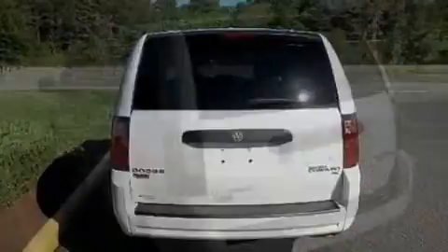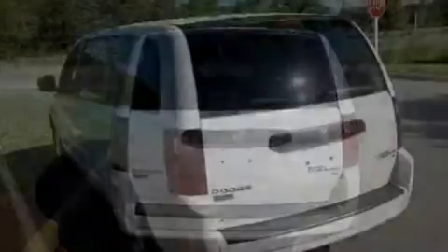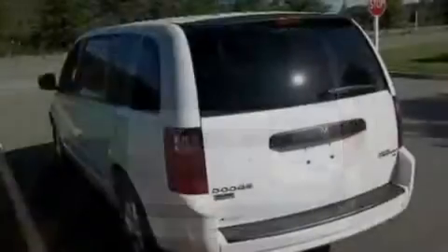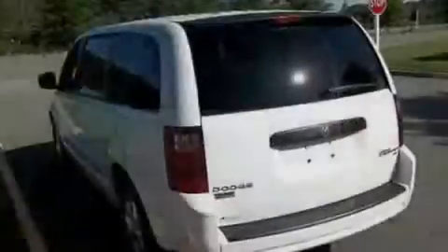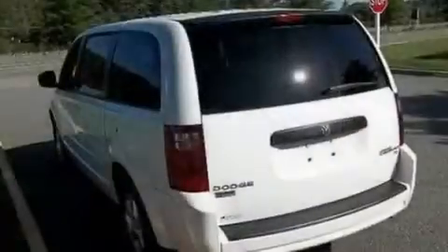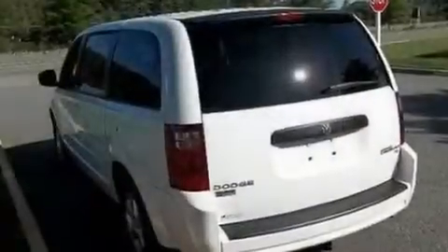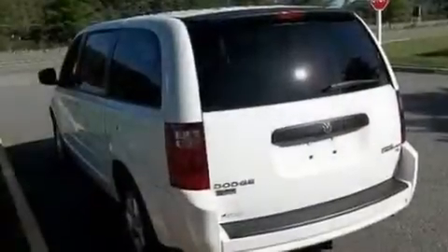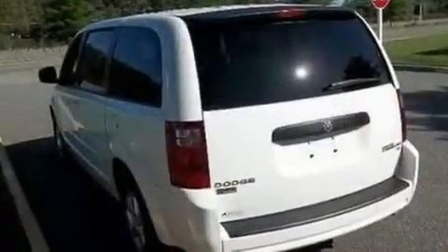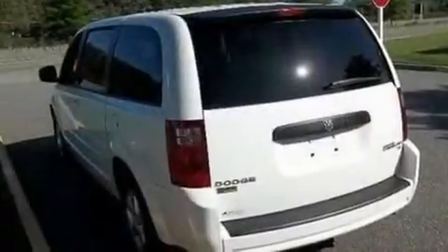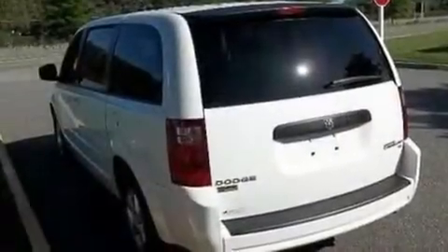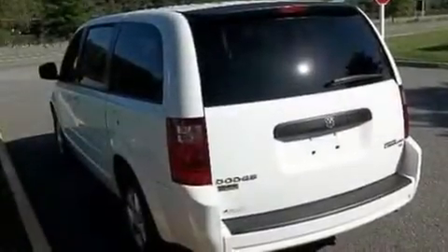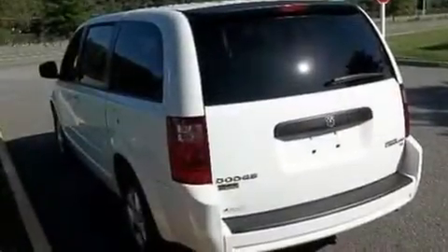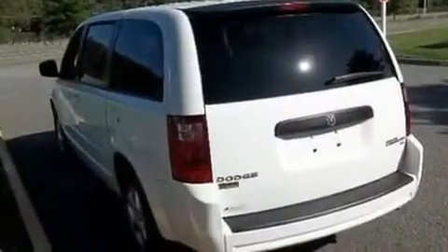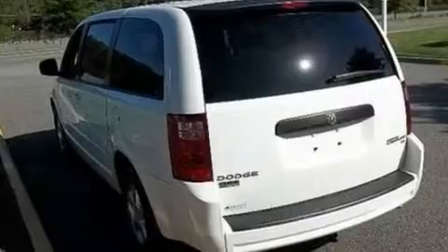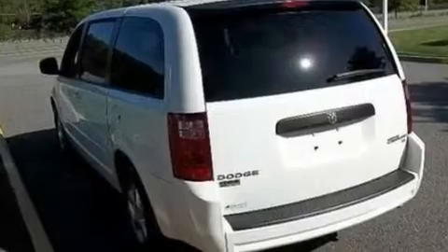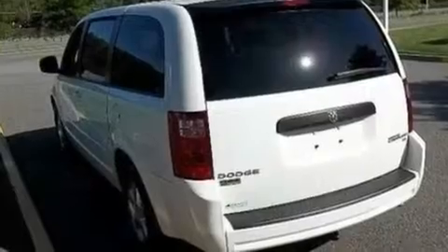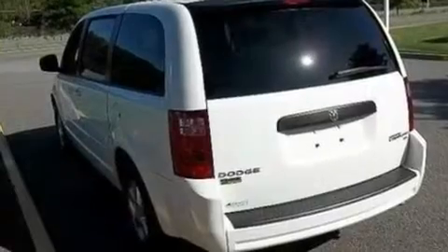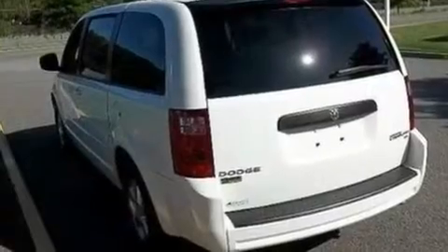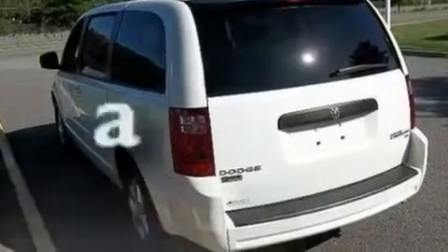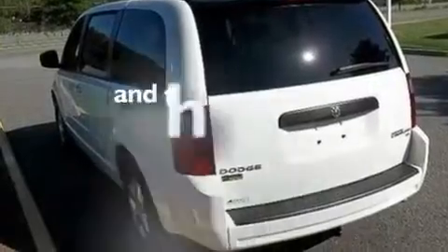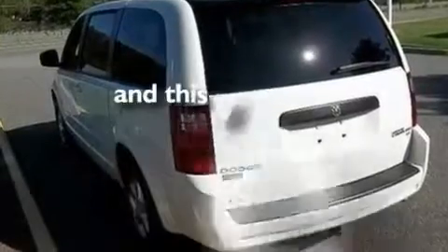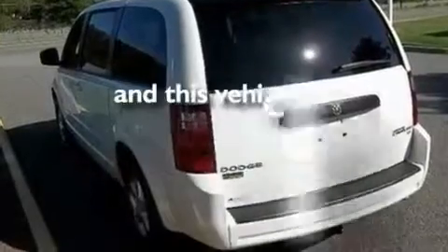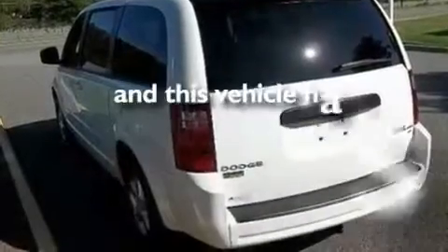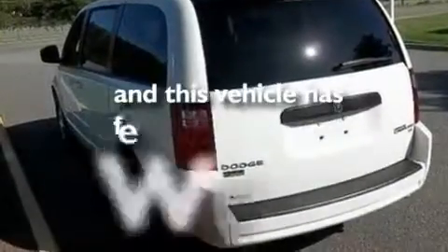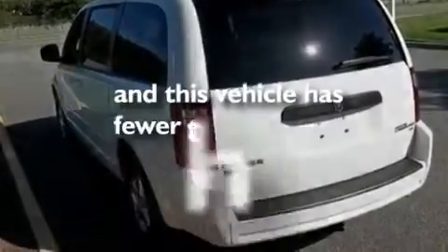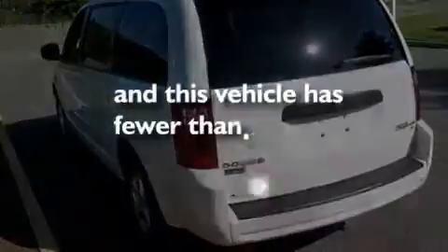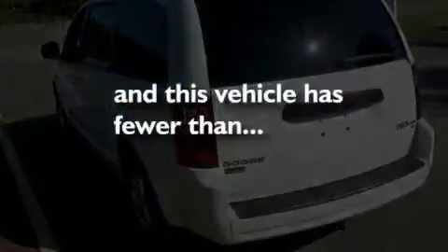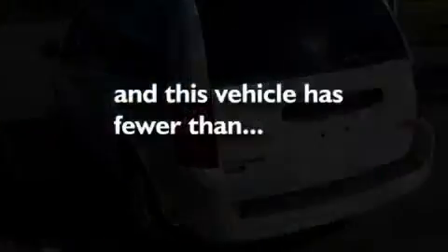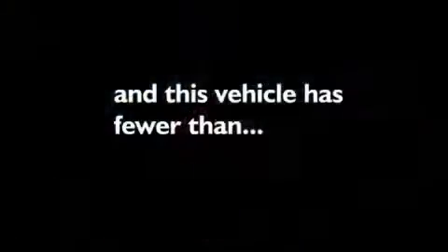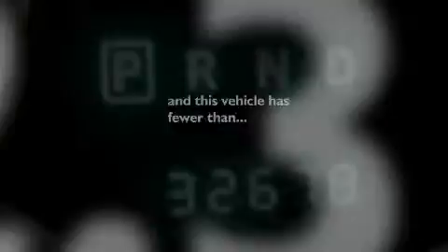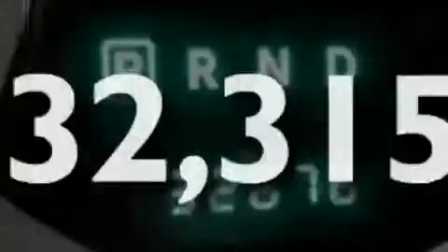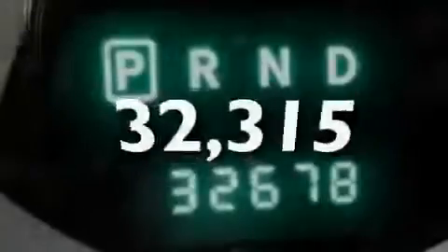Traction control and stability control systems, keyless entry. And this vehicle has fewer than 33,000 miles on the odometer.